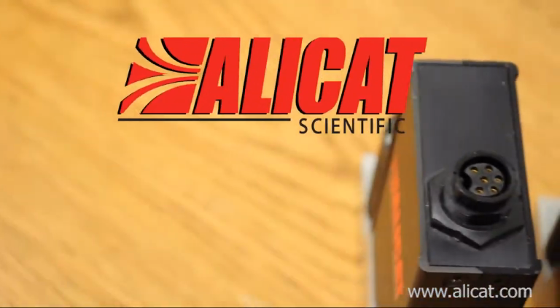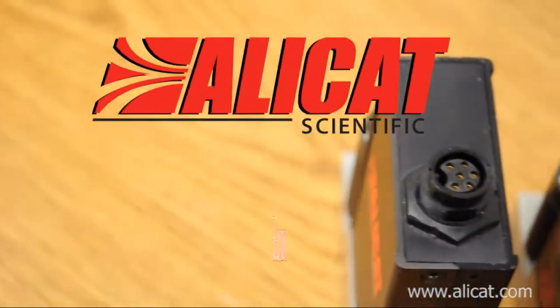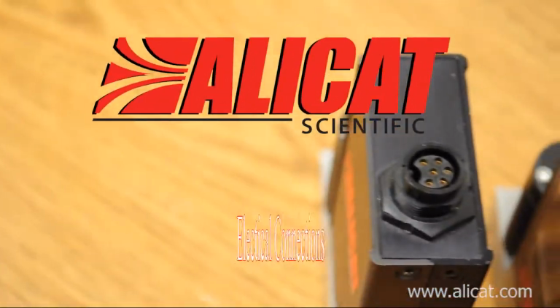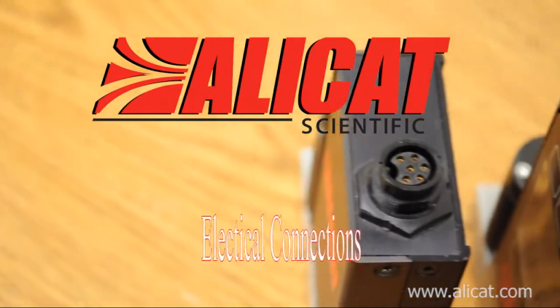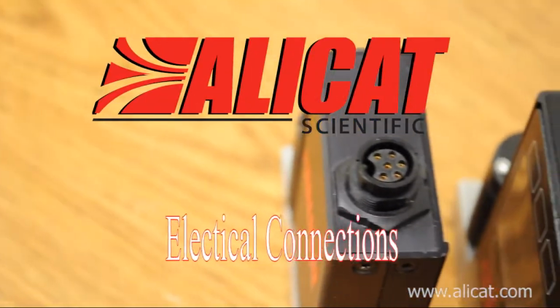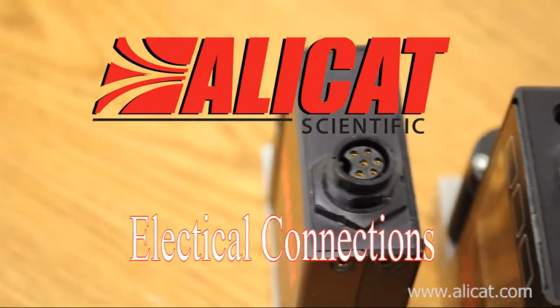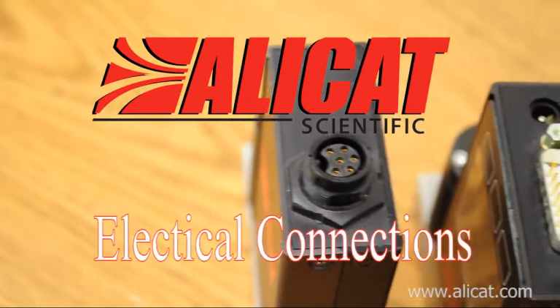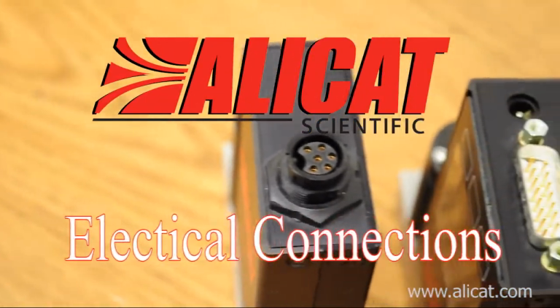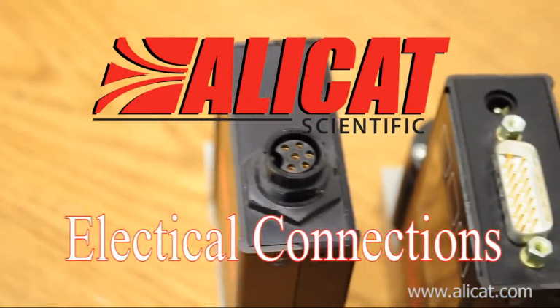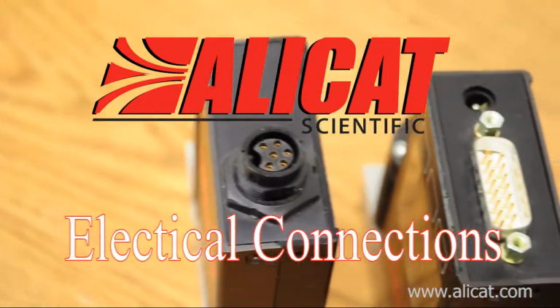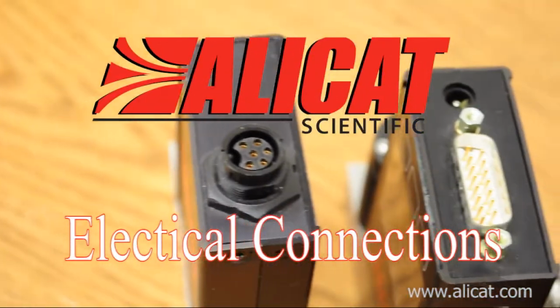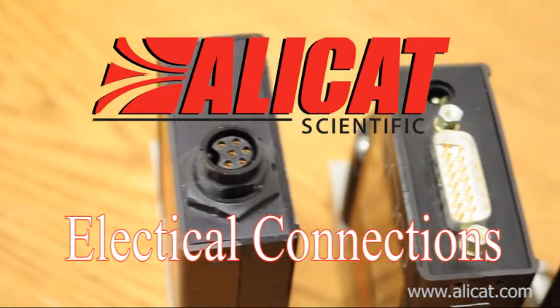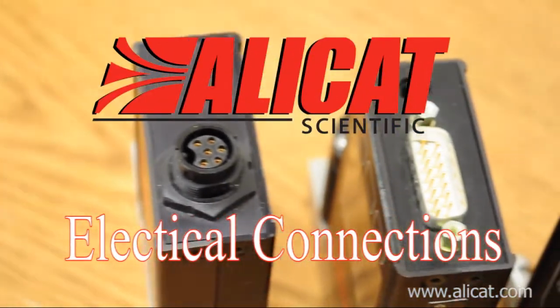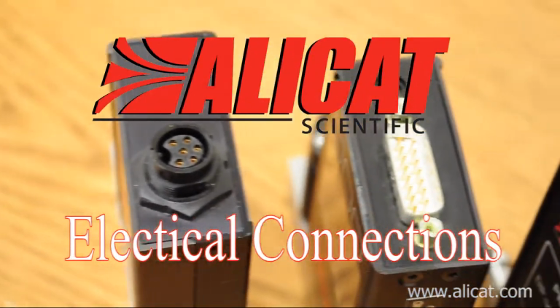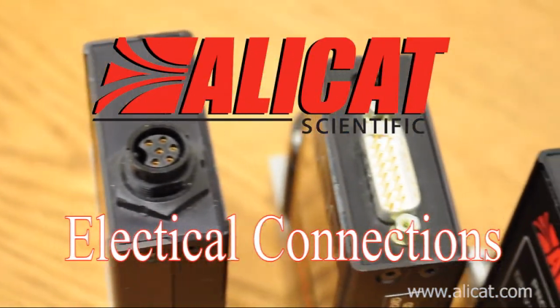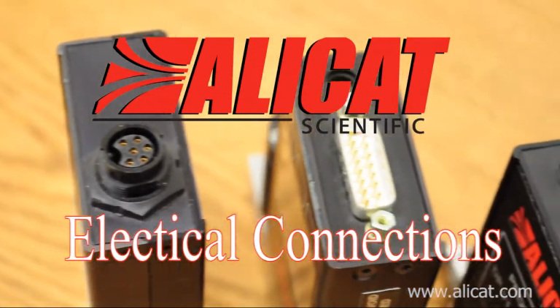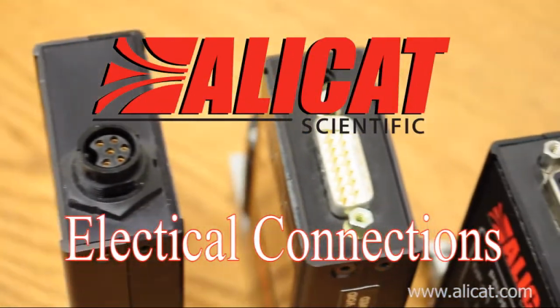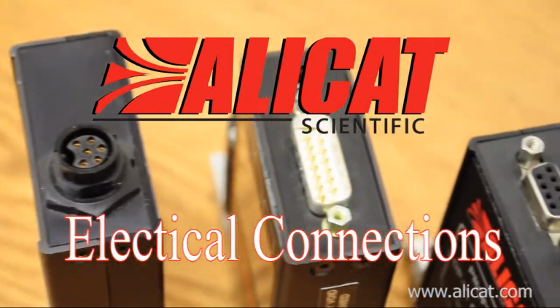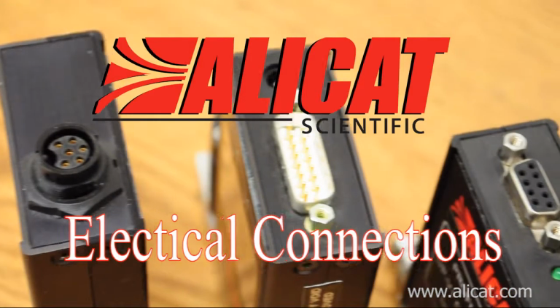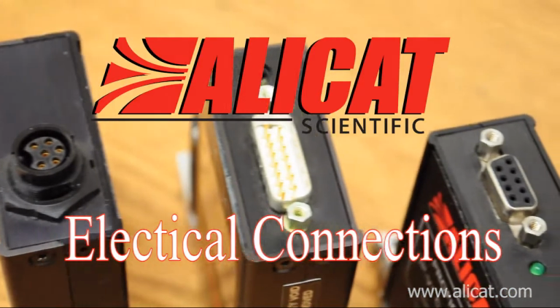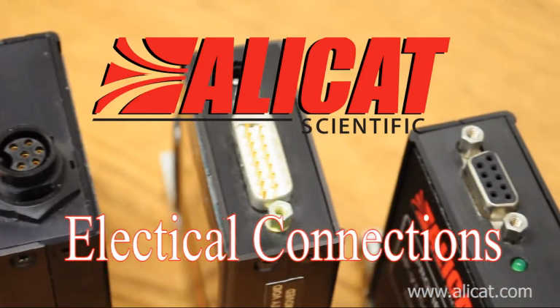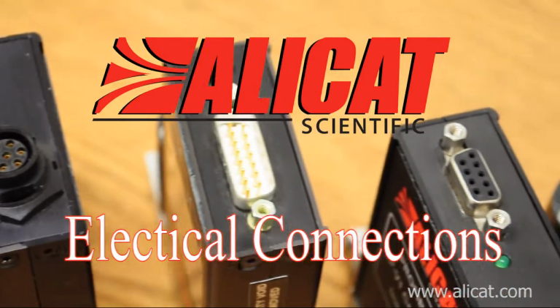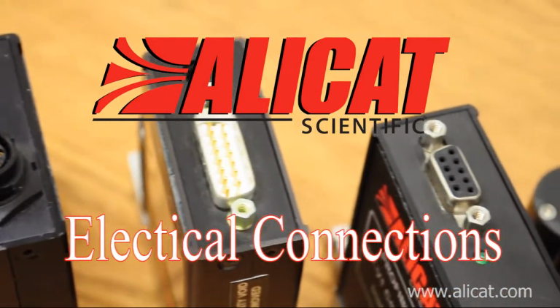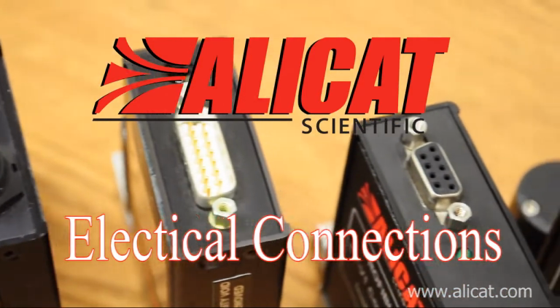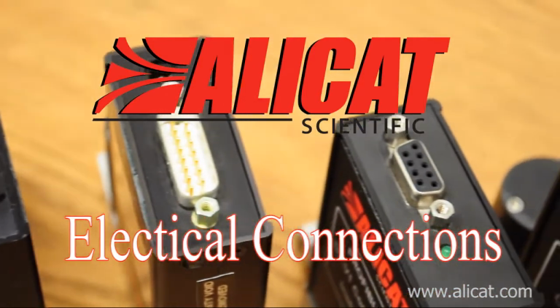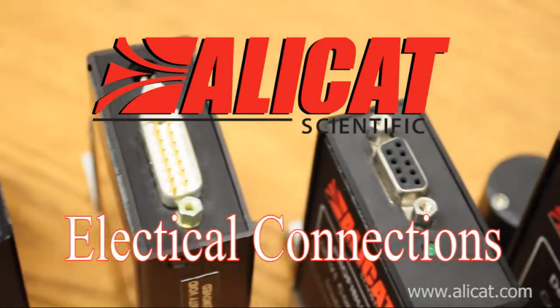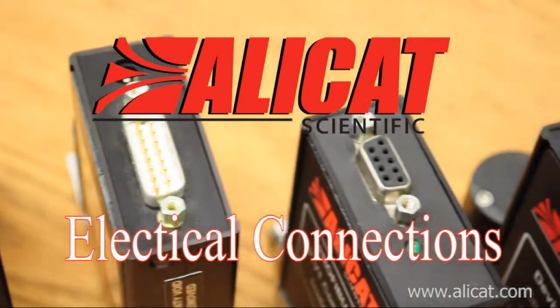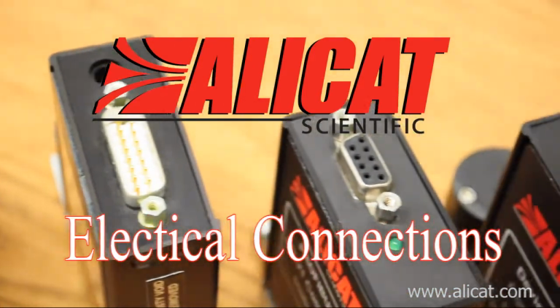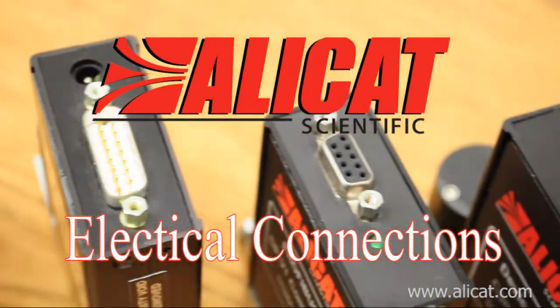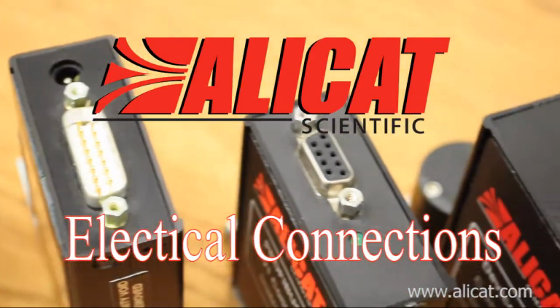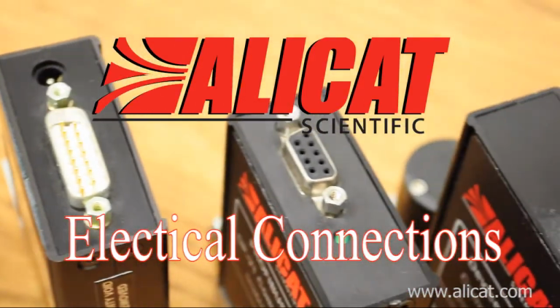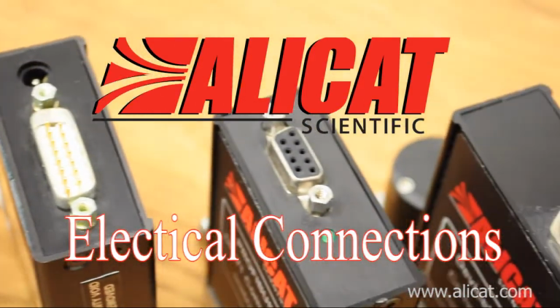In this video tutorial, we will cover basic electrical connections for AlleyCat devices.